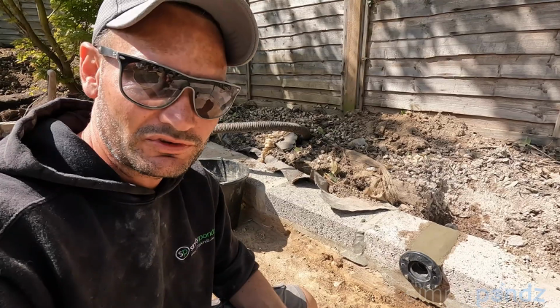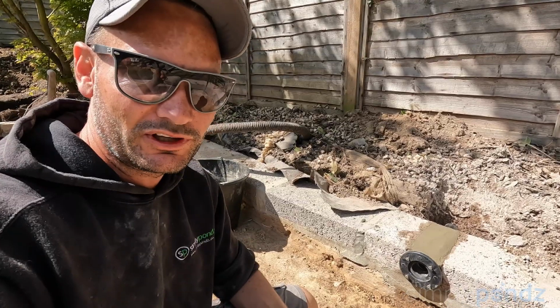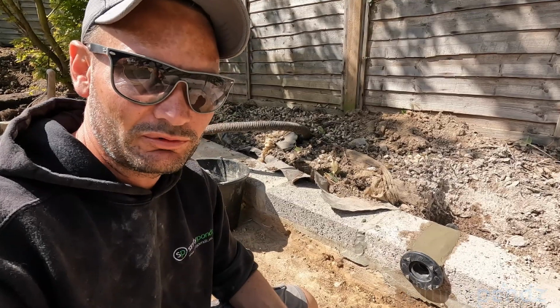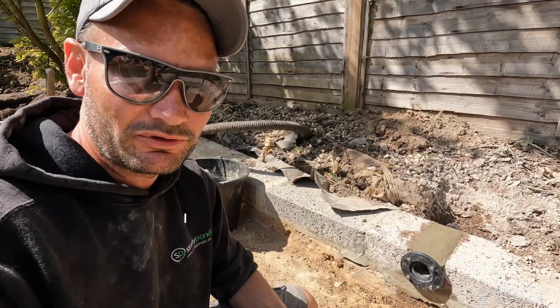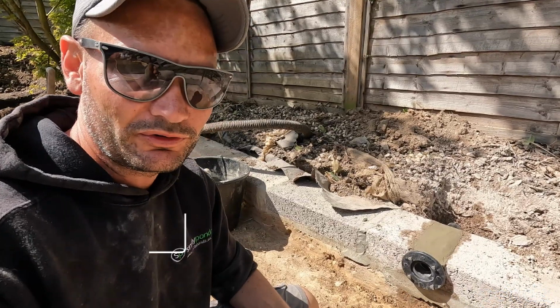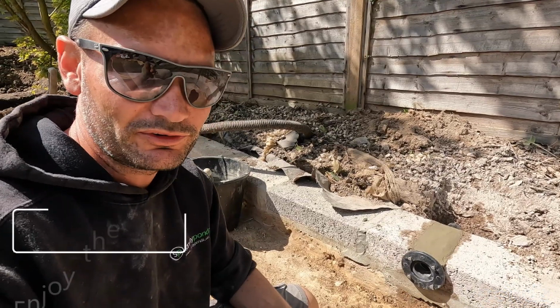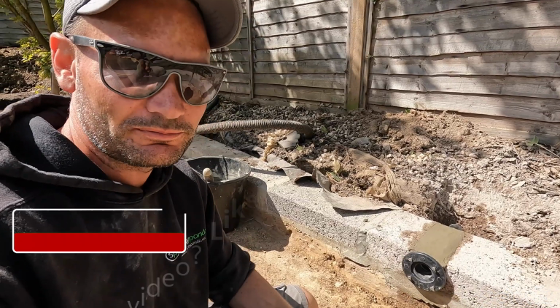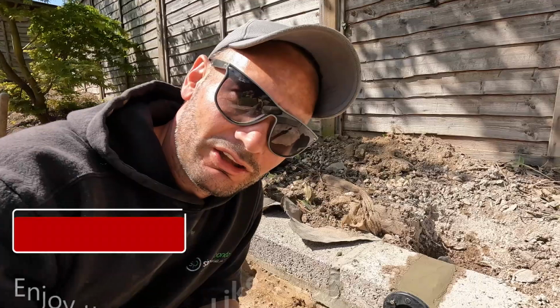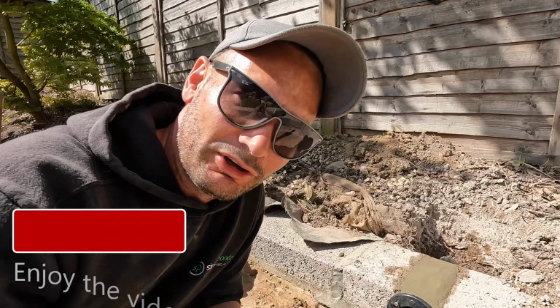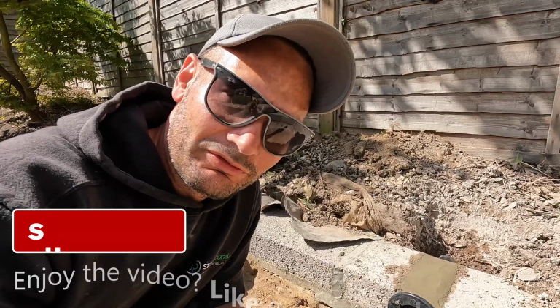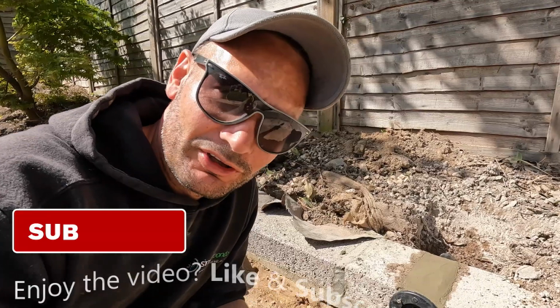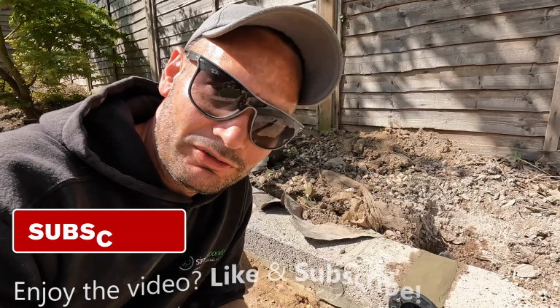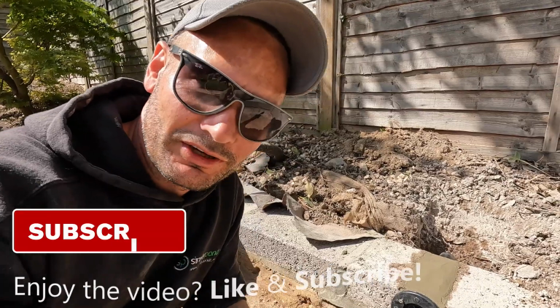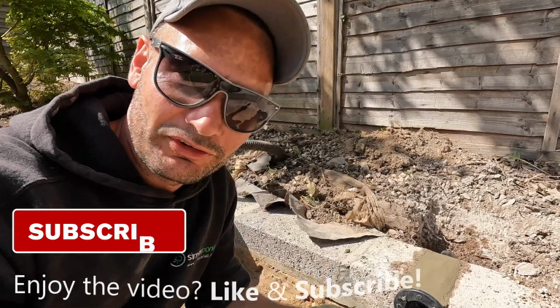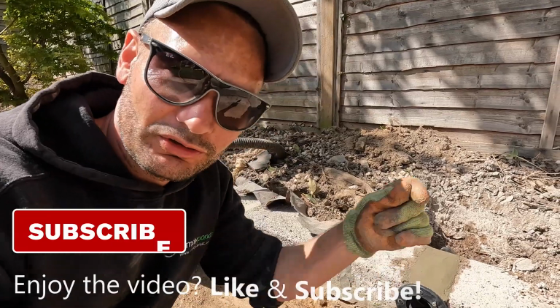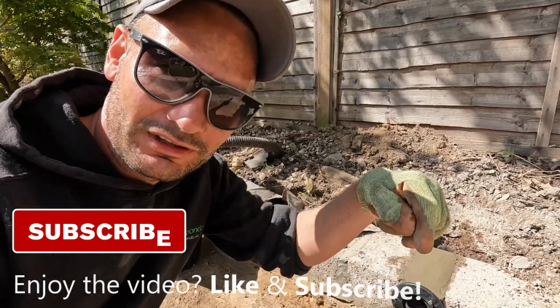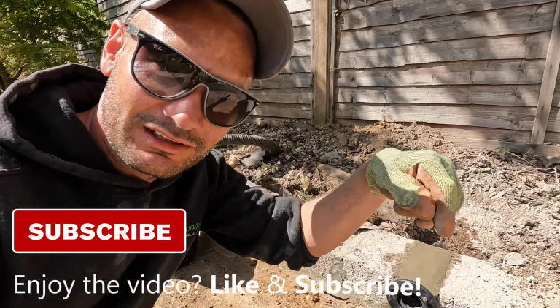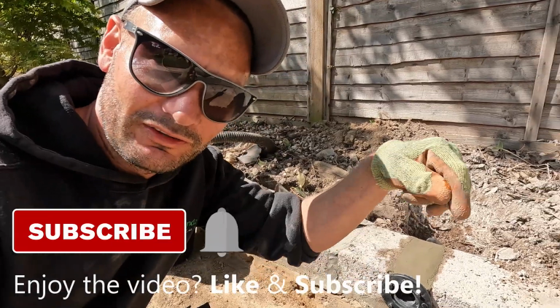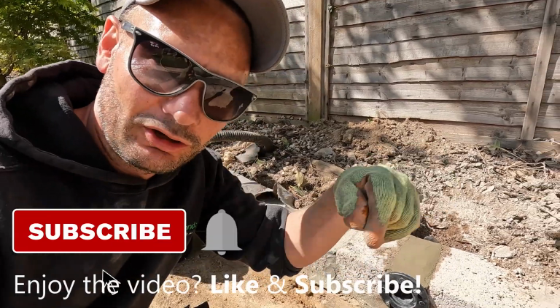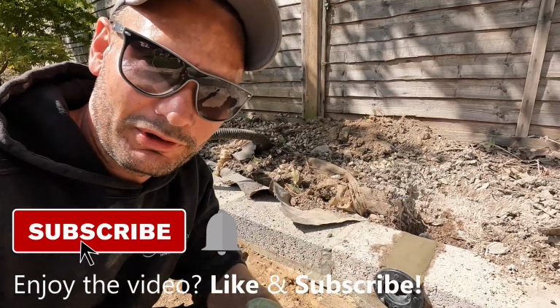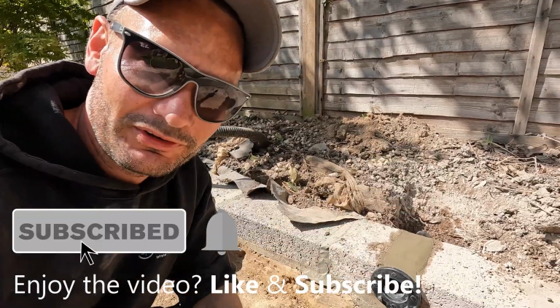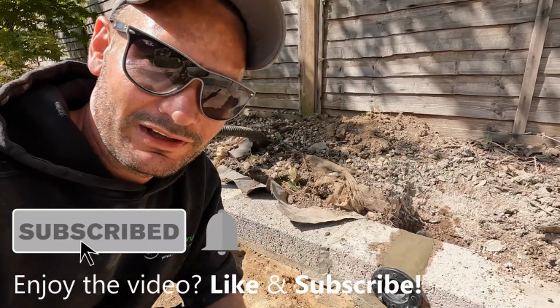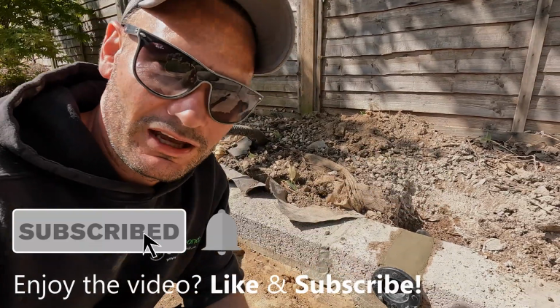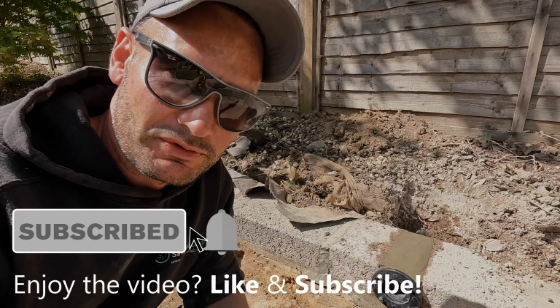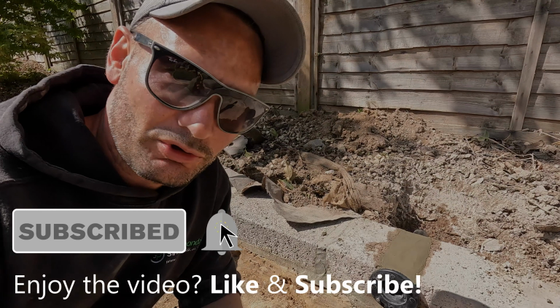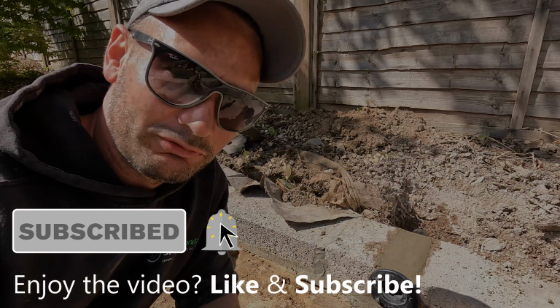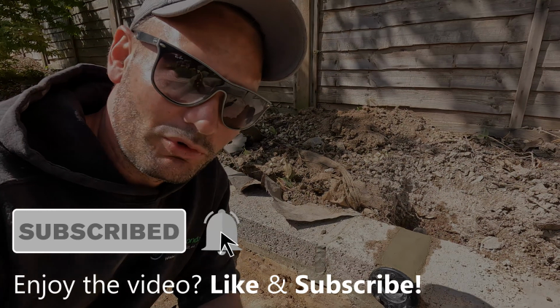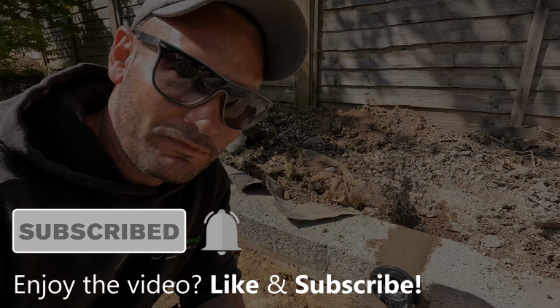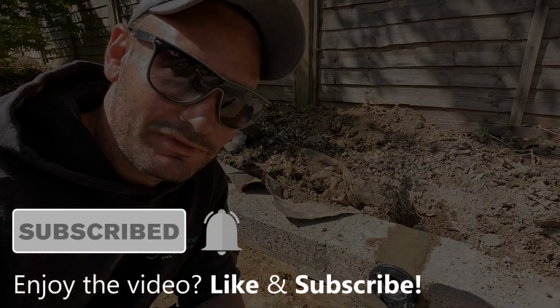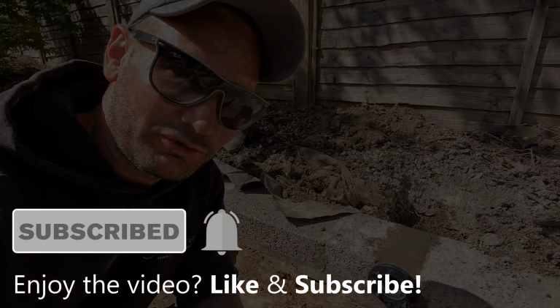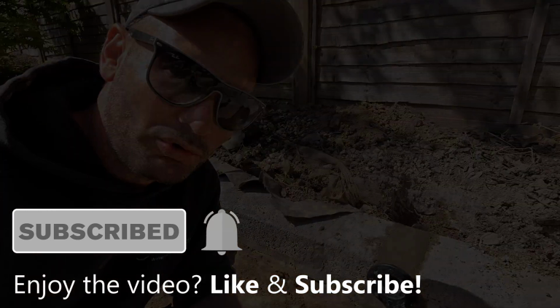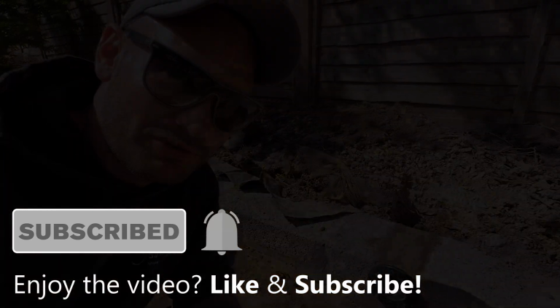If you like the video, let us know — hit the like button and subscribe for more. Thanks for watching.